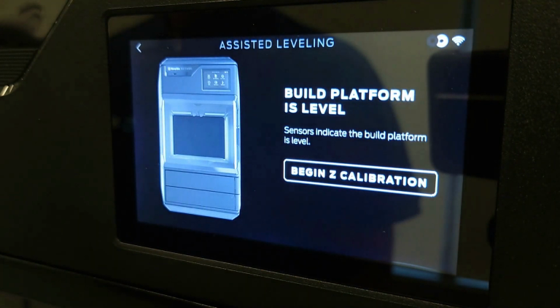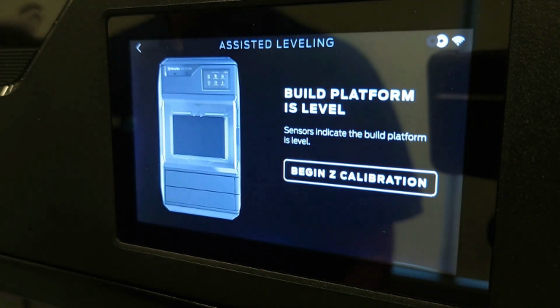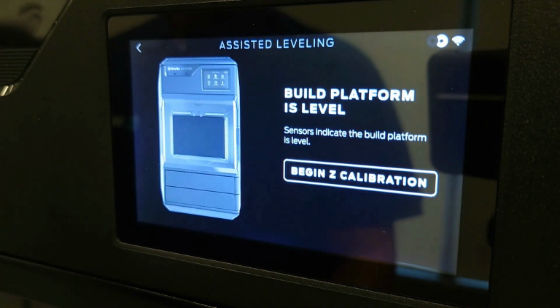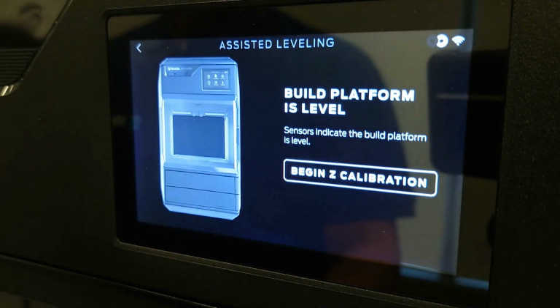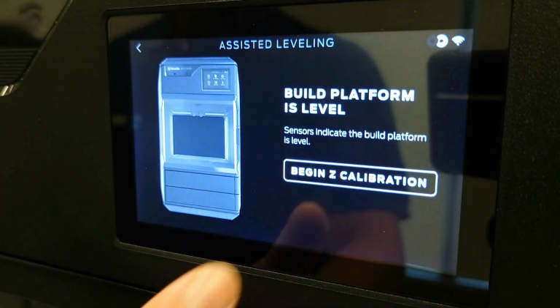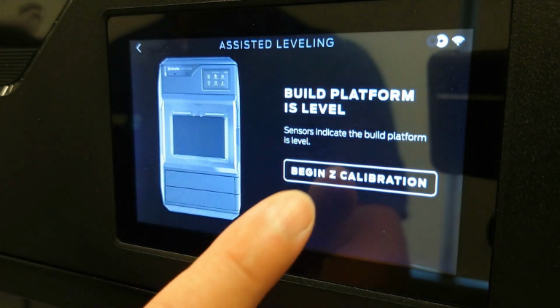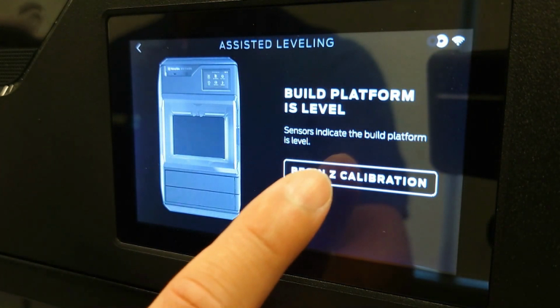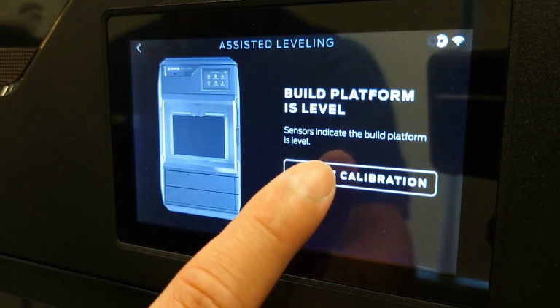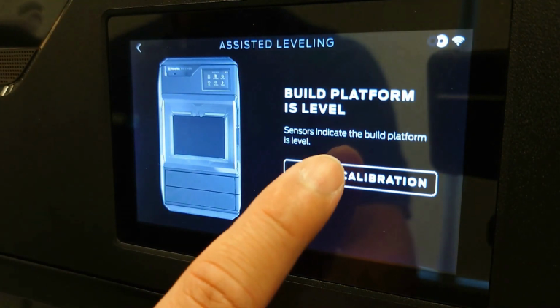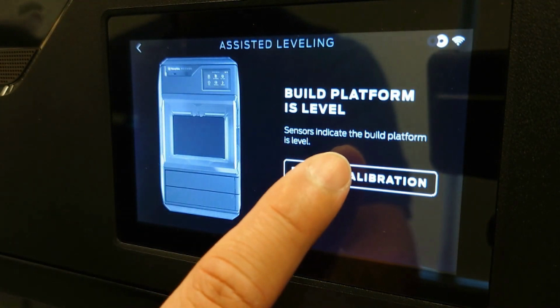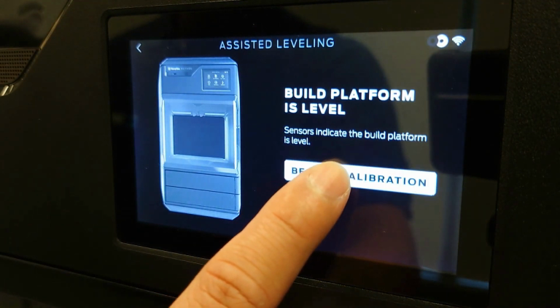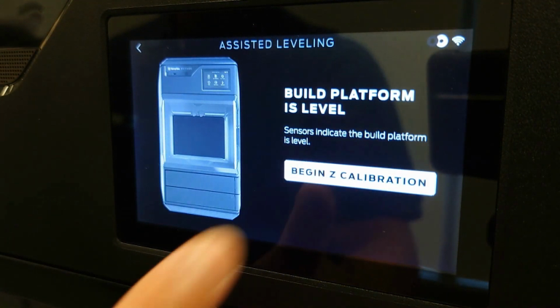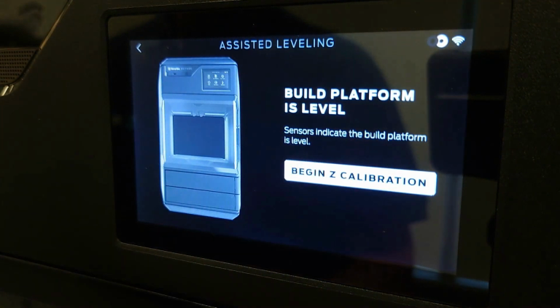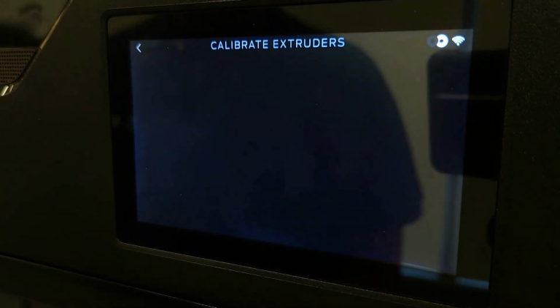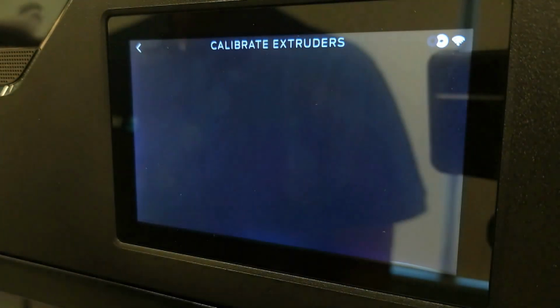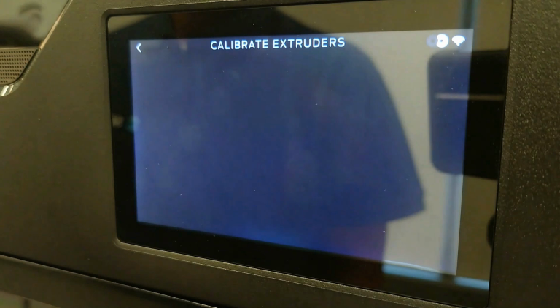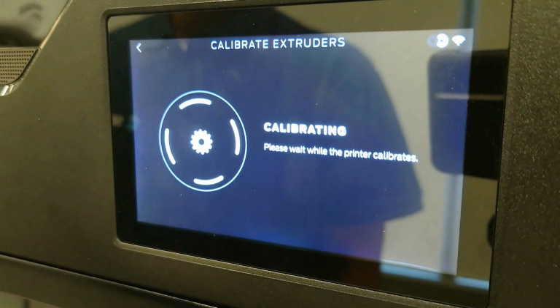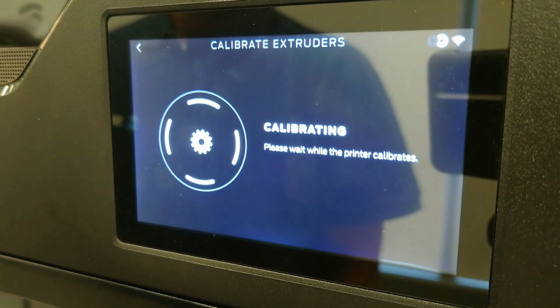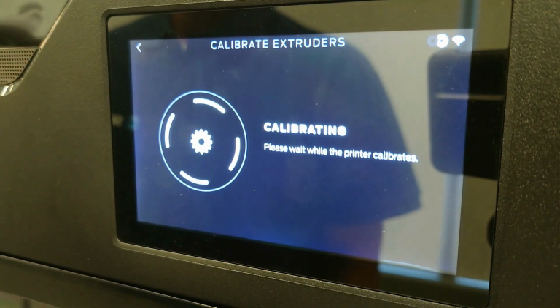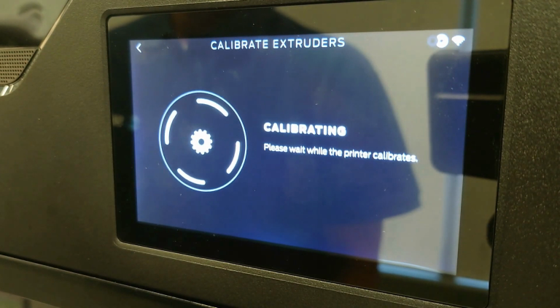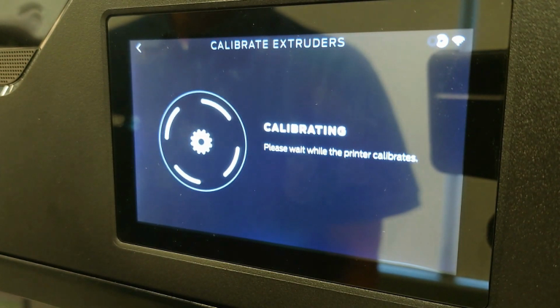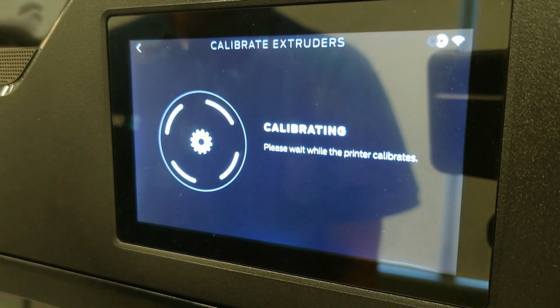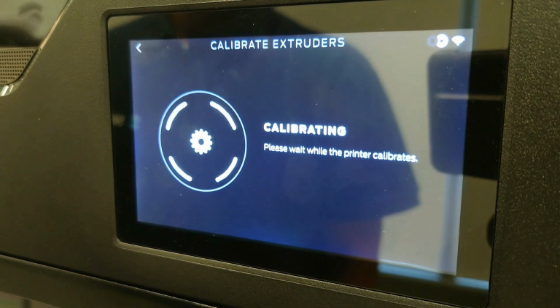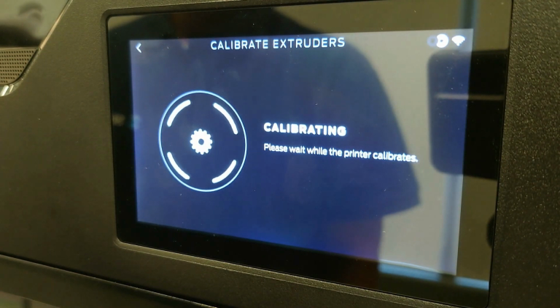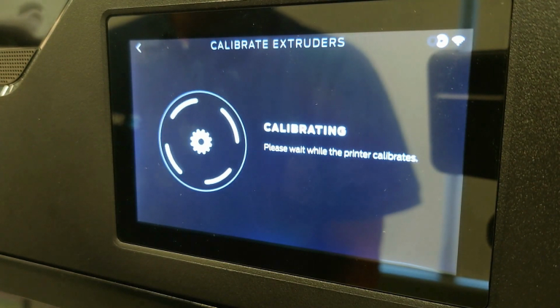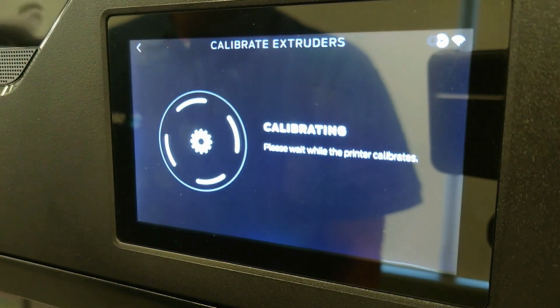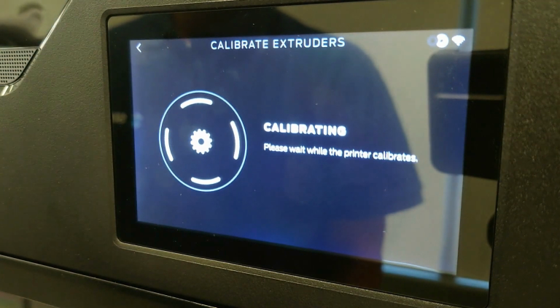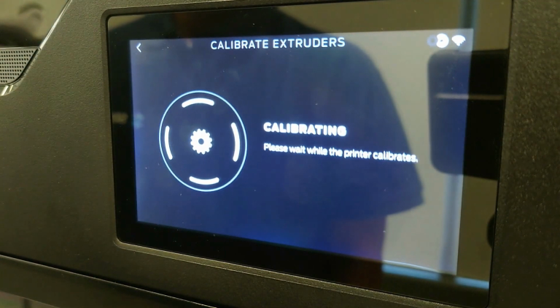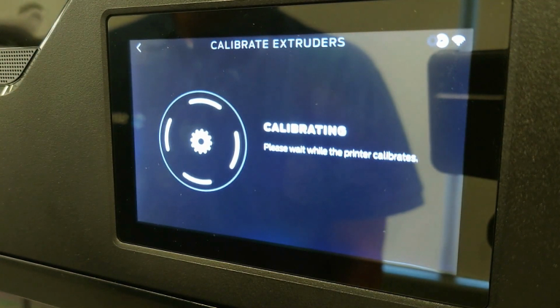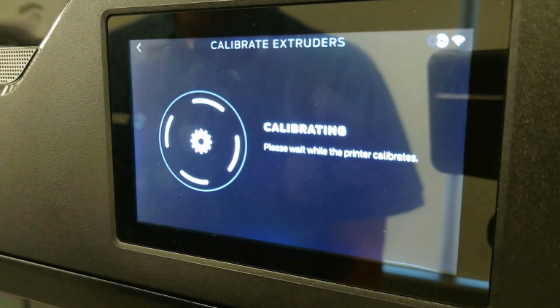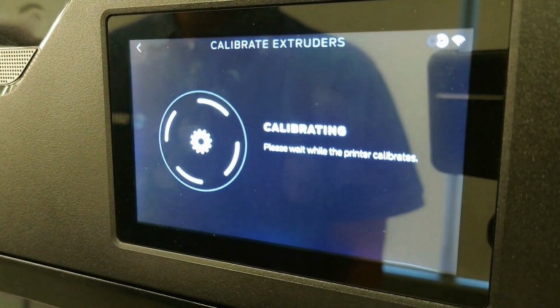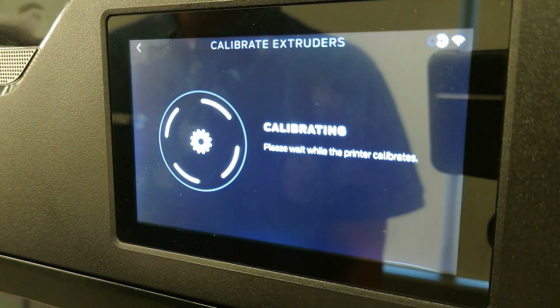Once the leveling process is complete, the printer will need to calibrate itself to the new levelness.